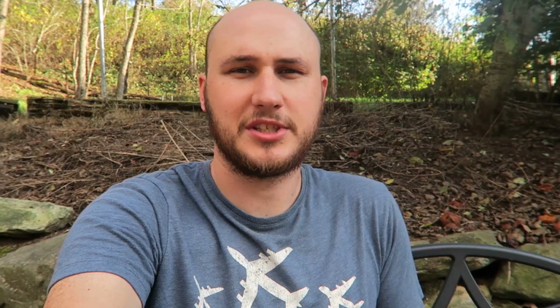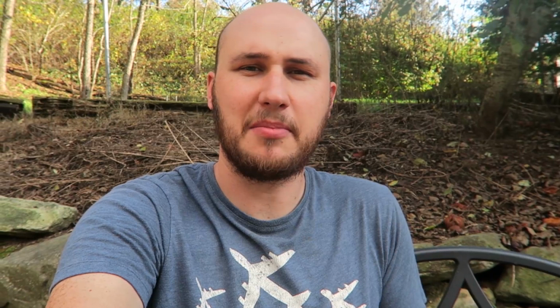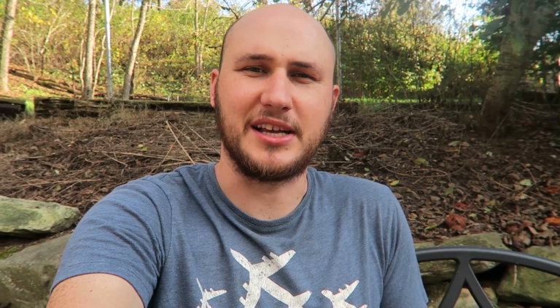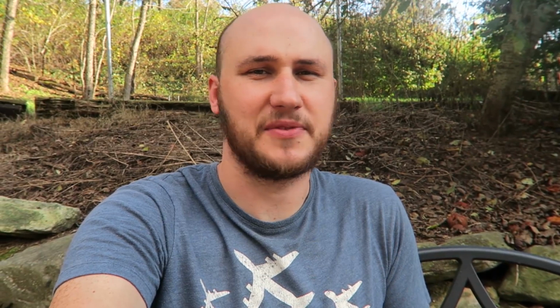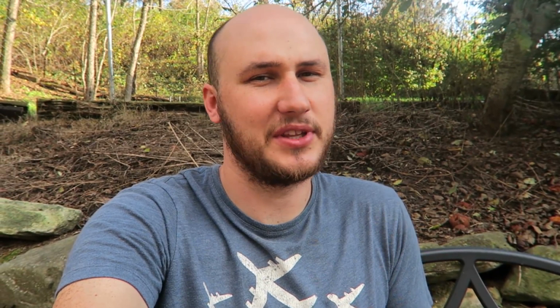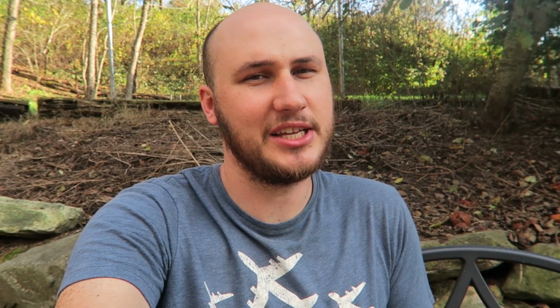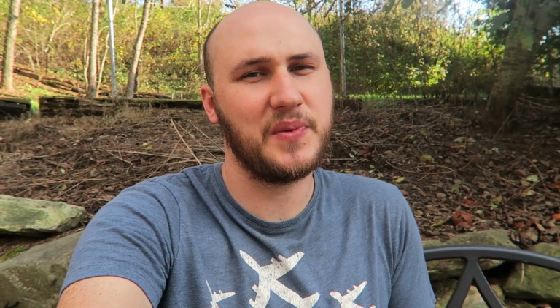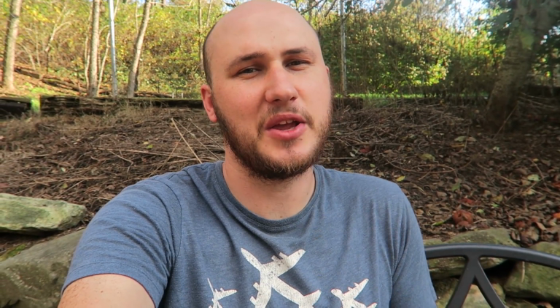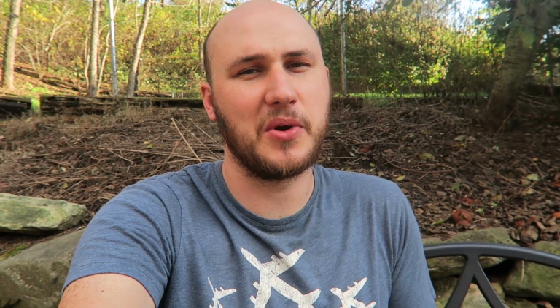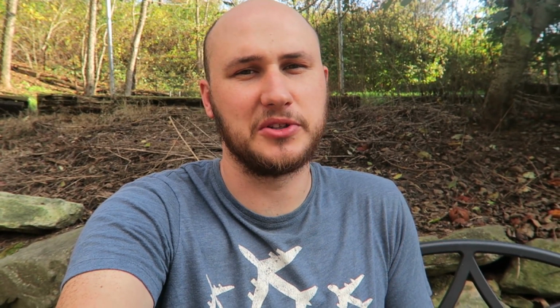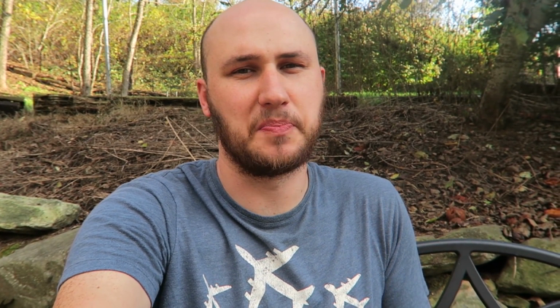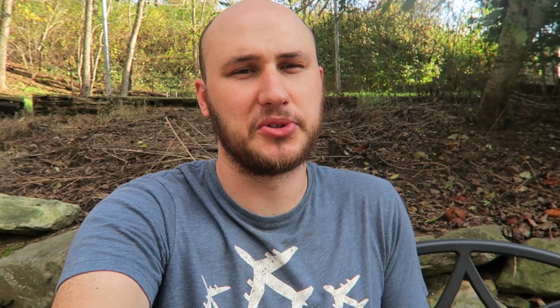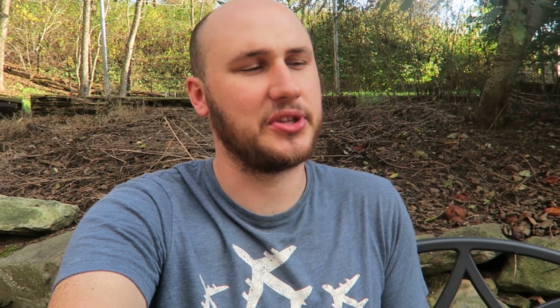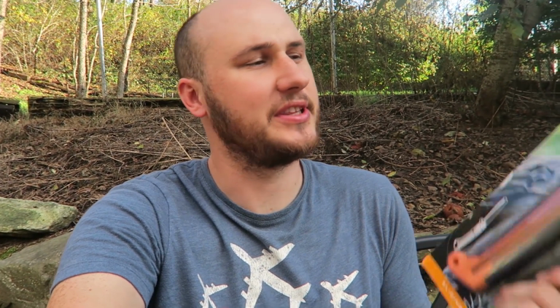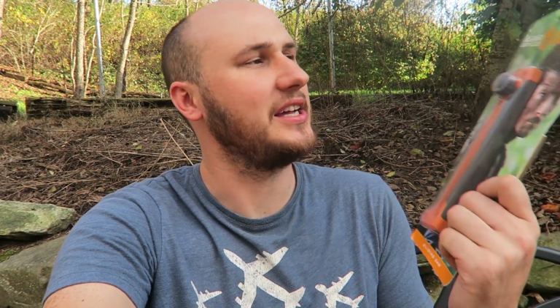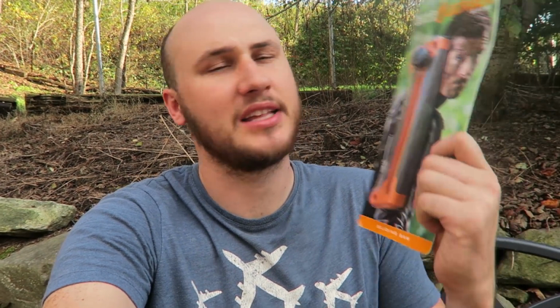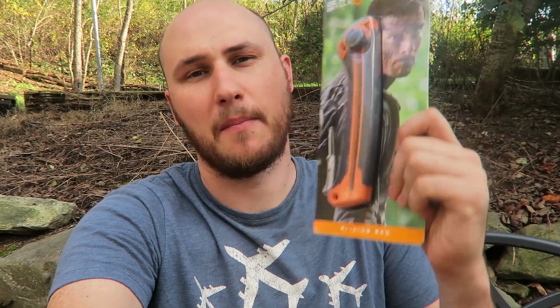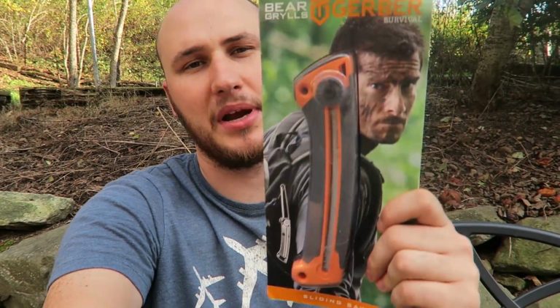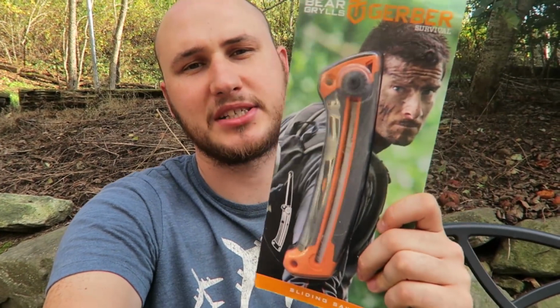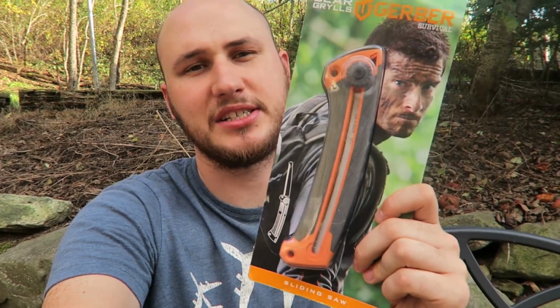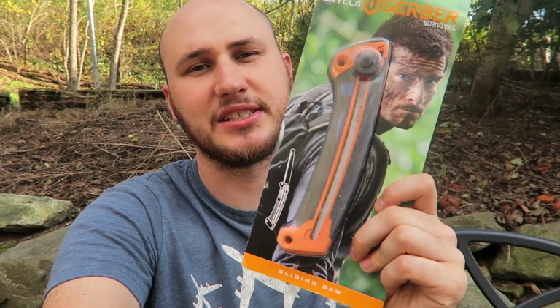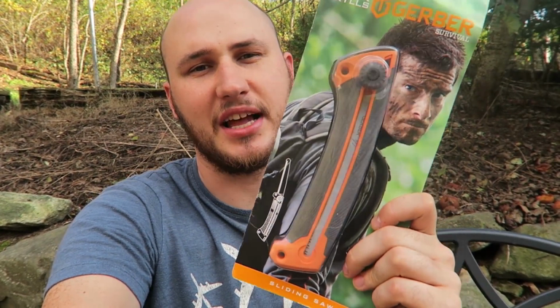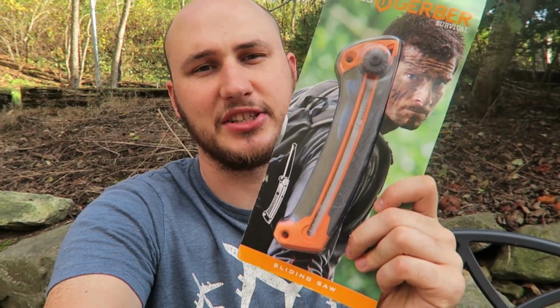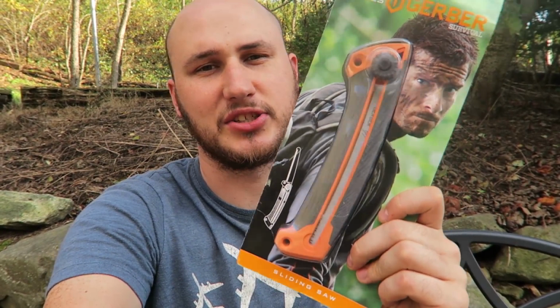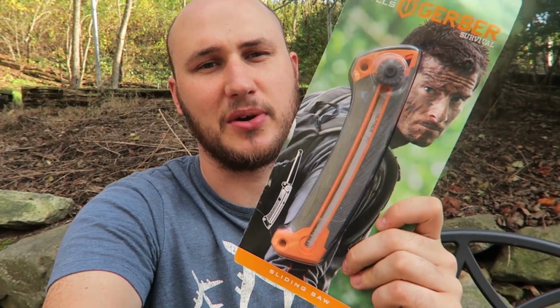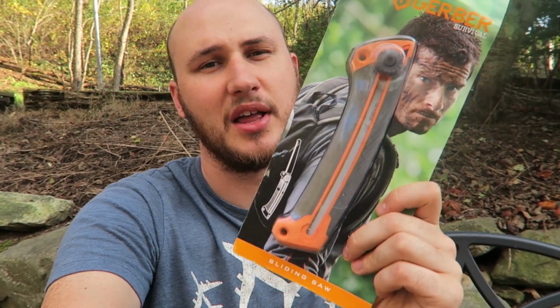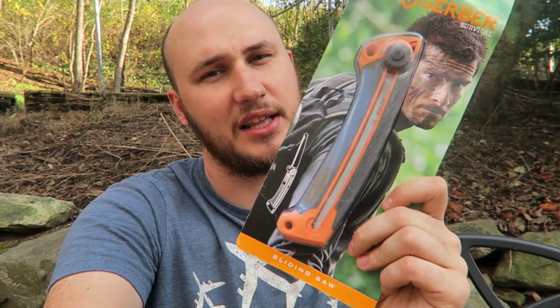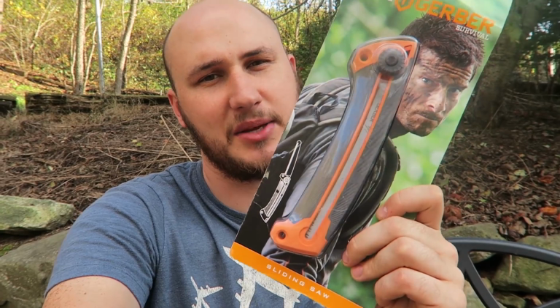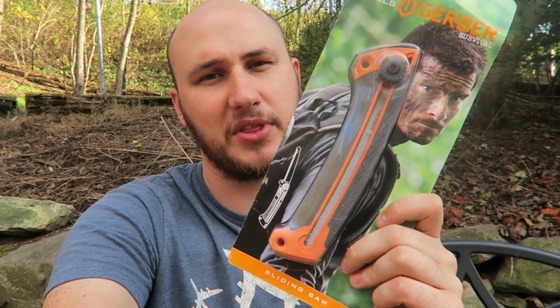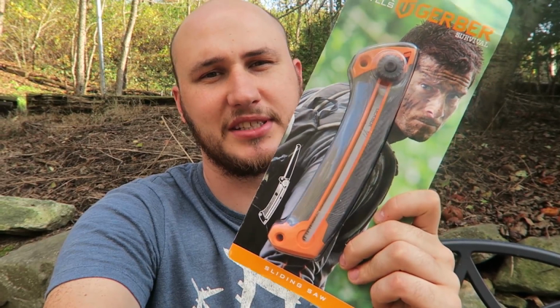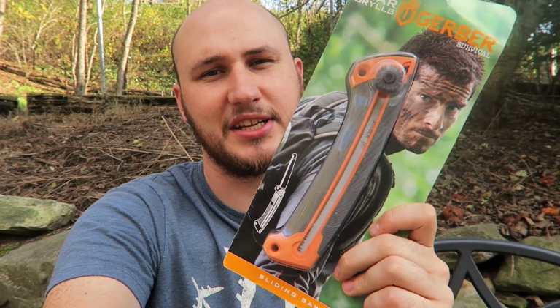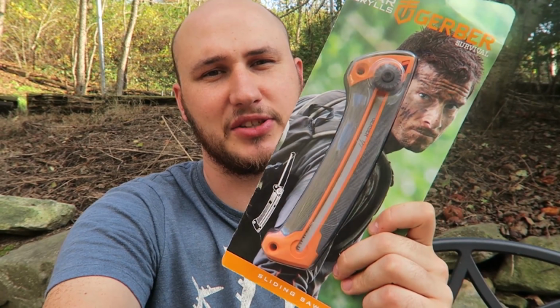What's up guys, for today's video we're going to put to the test the Bear Grylls Sliding Saw. Let's see what this thing is all about.